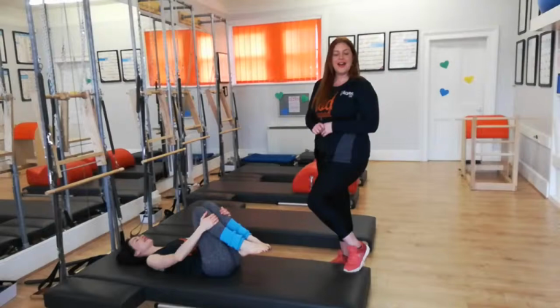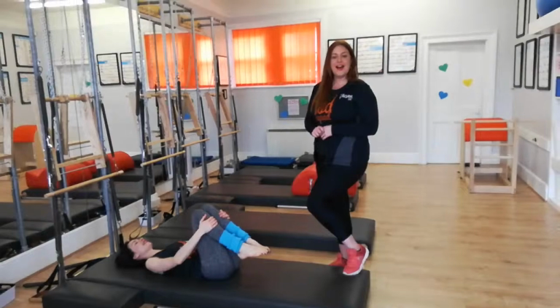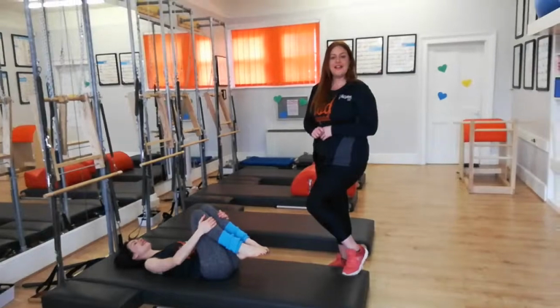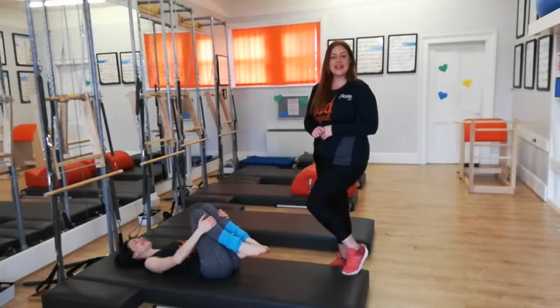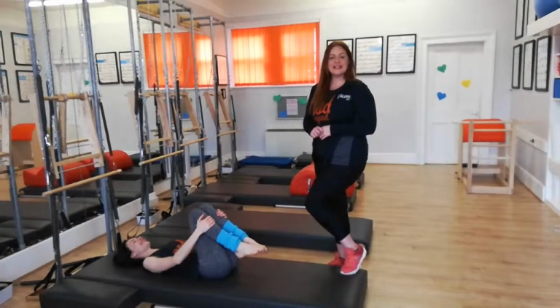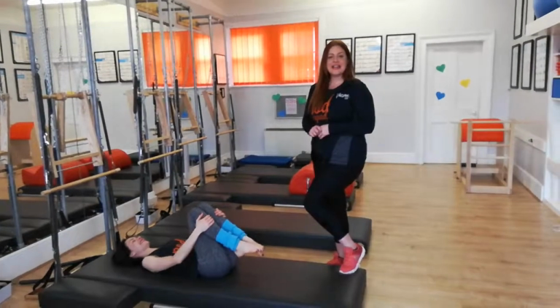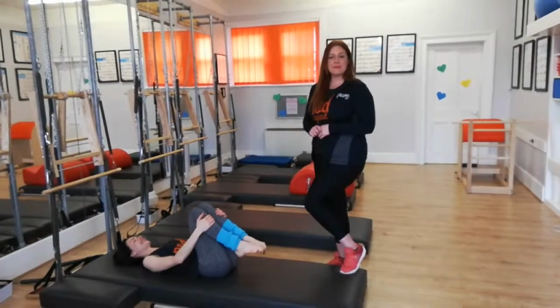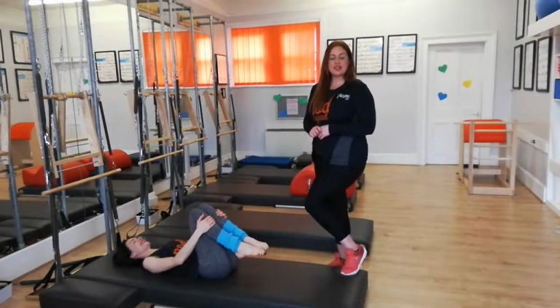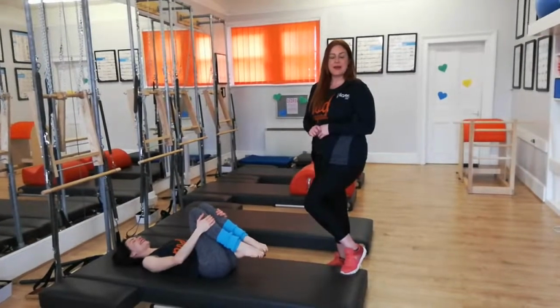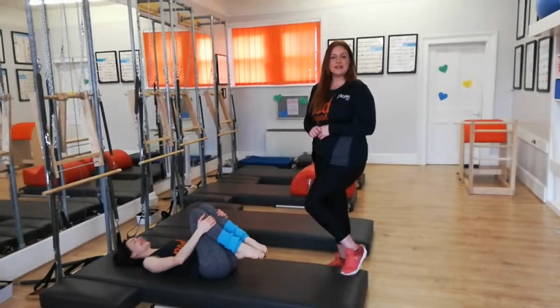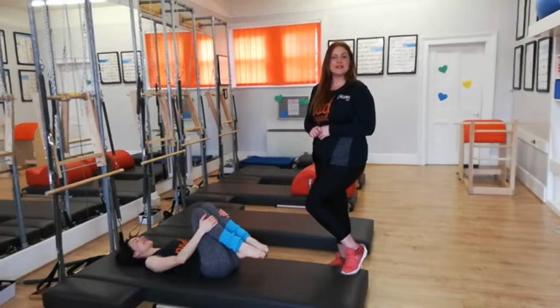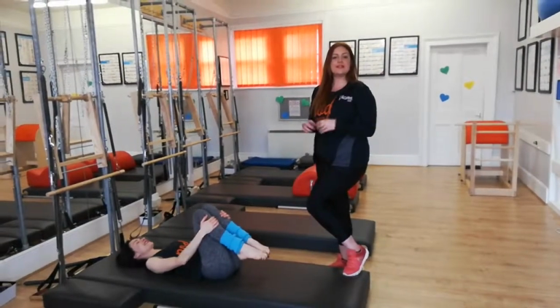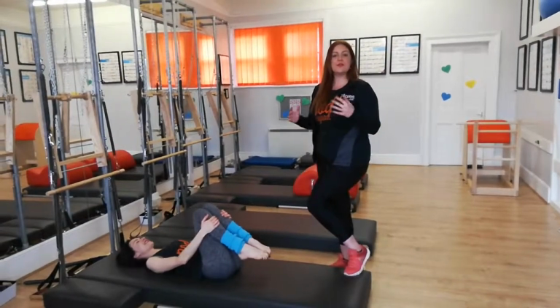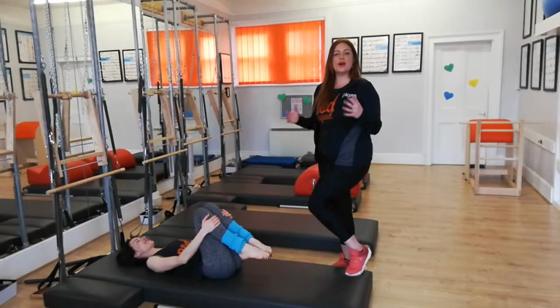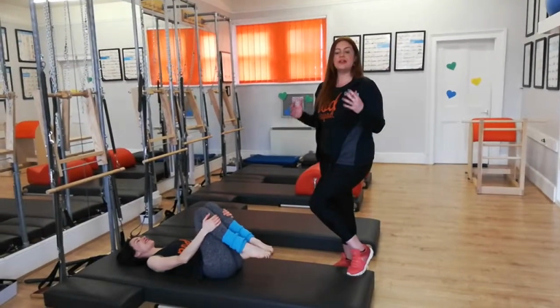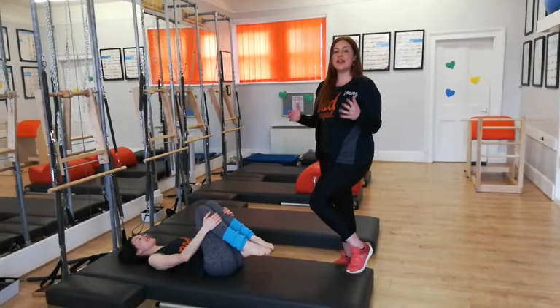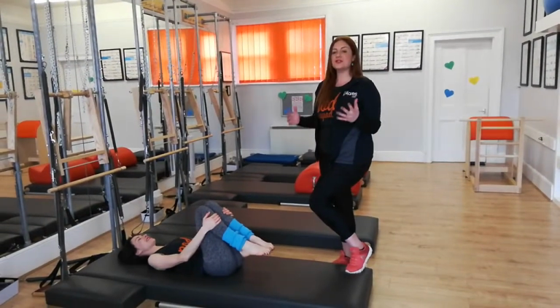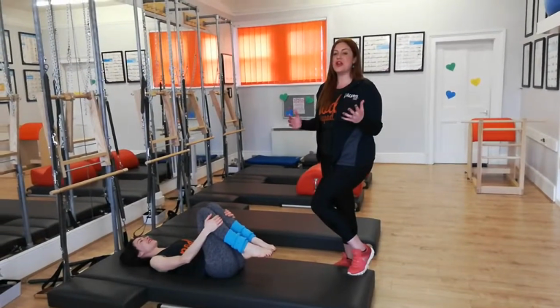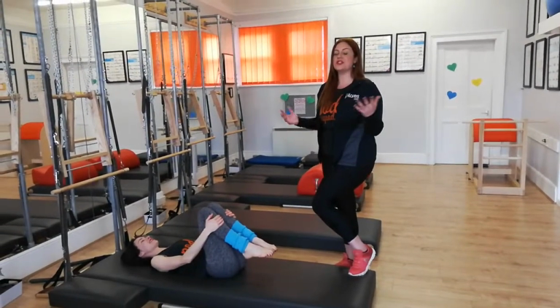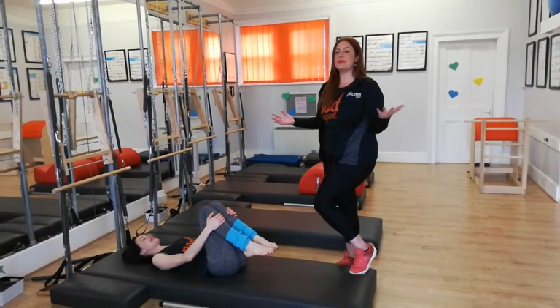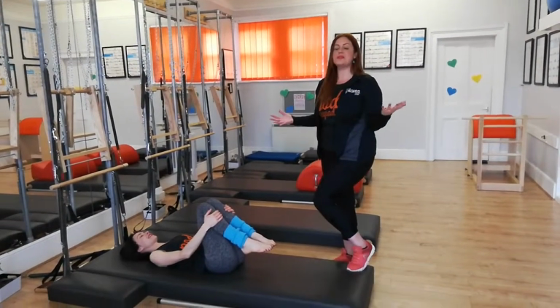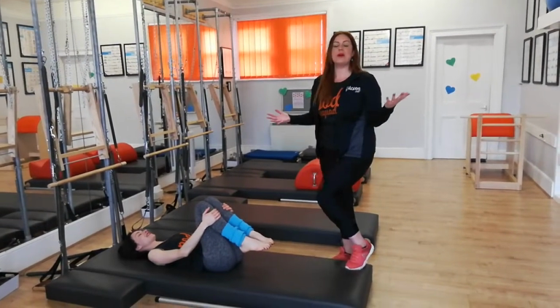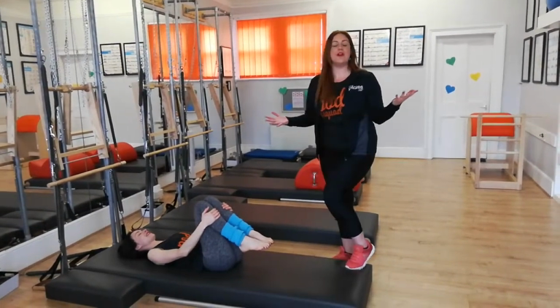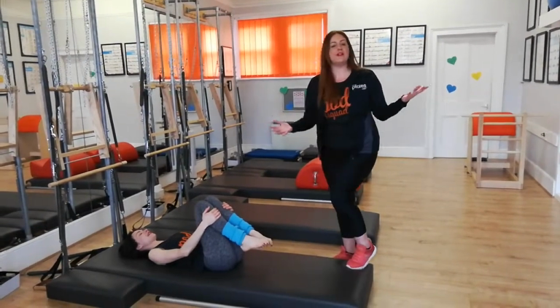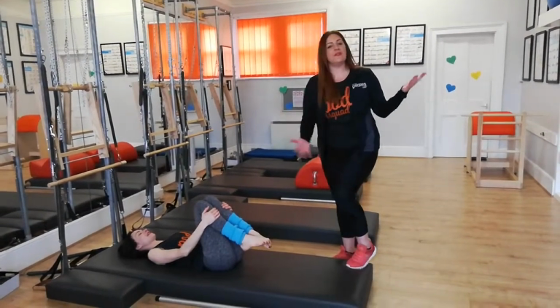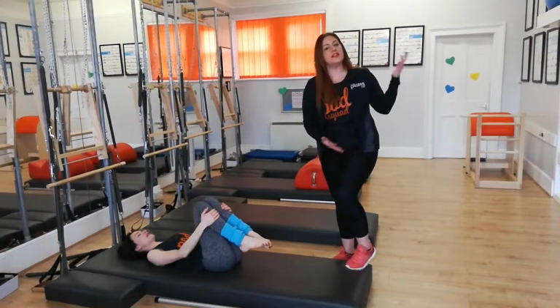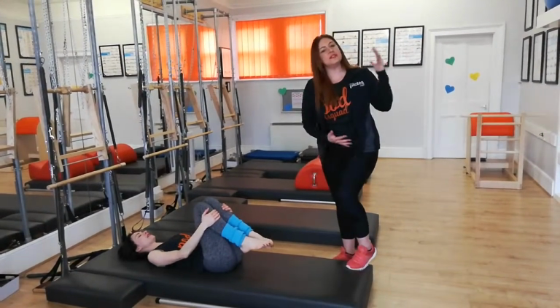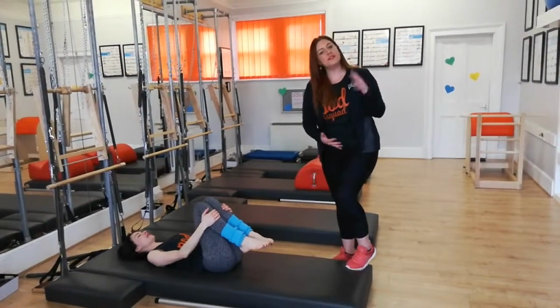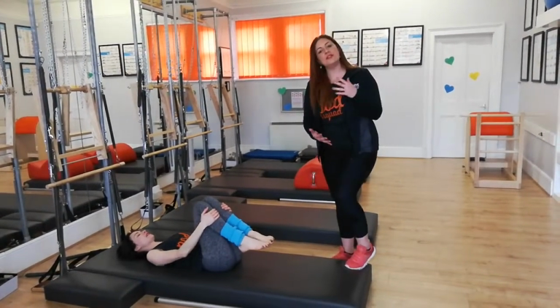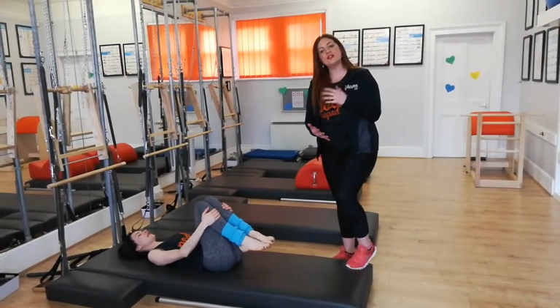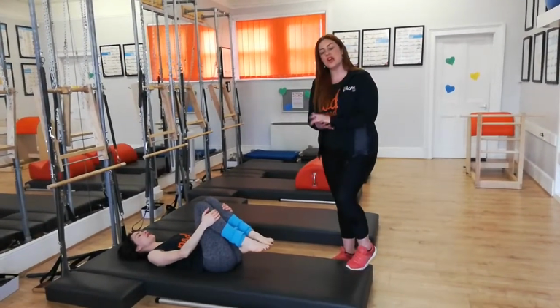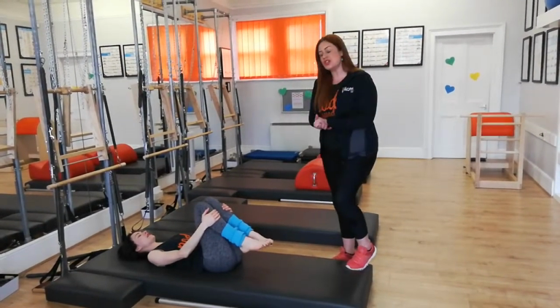Hi there, today's March Madness is the one leg stretch. Sometimes you might have heard of it as the single leg stretch.